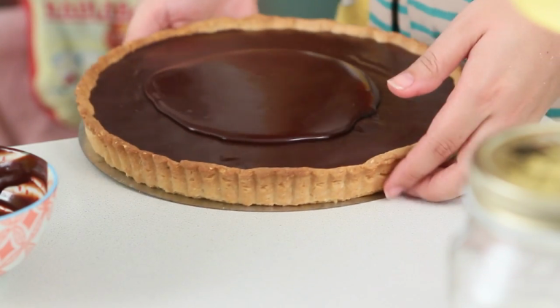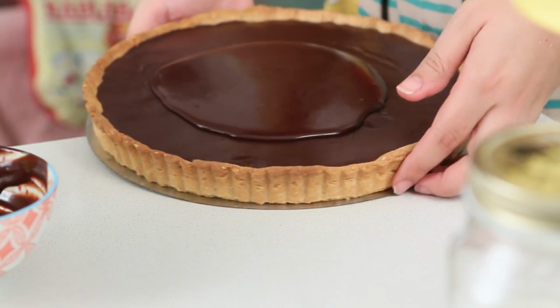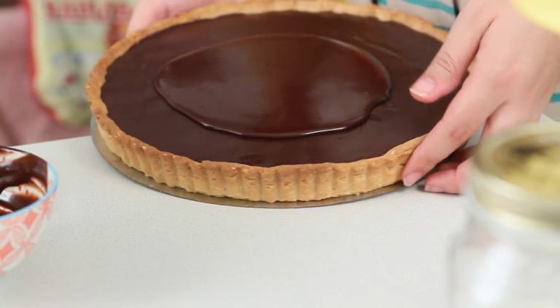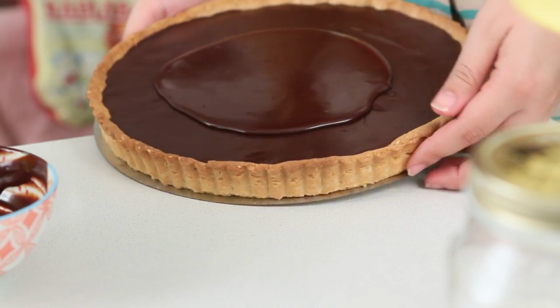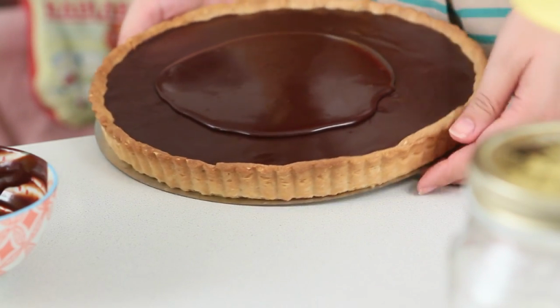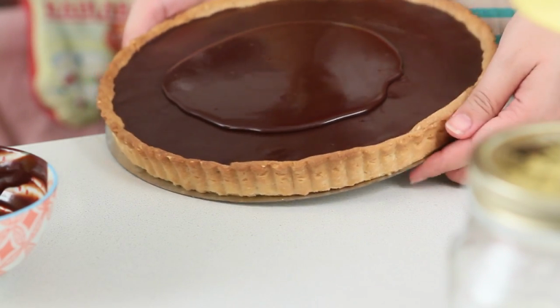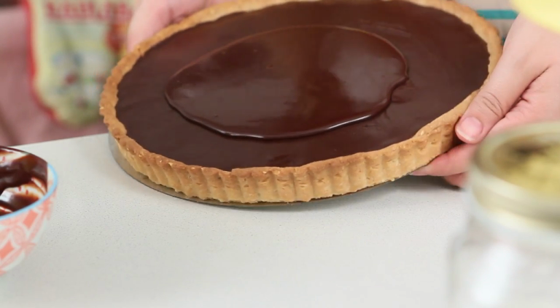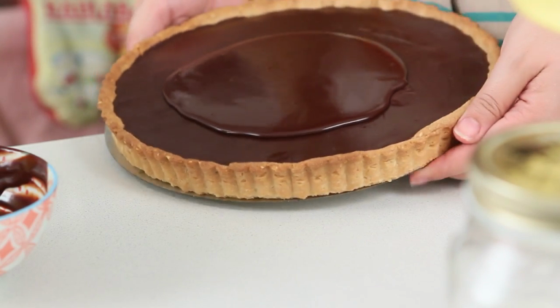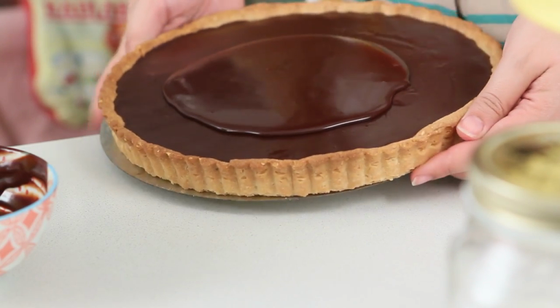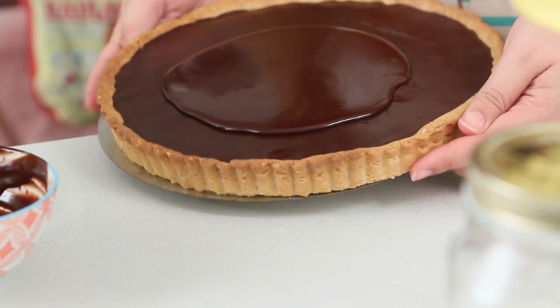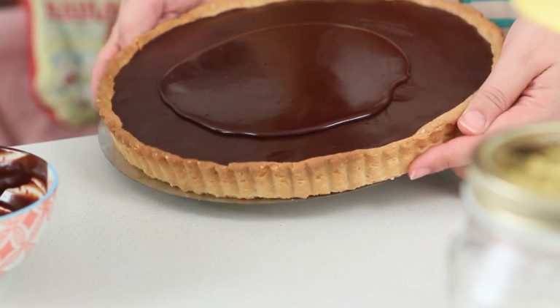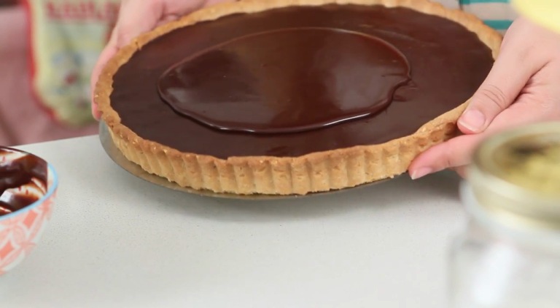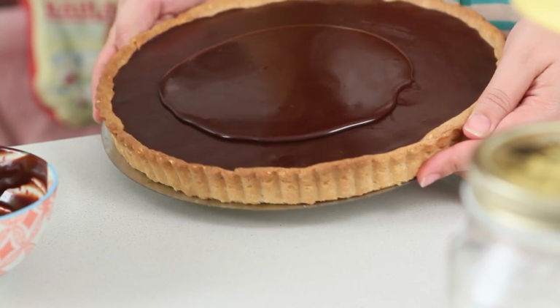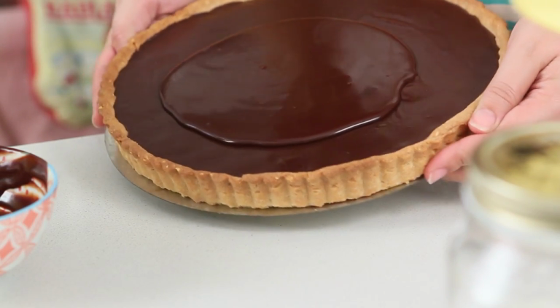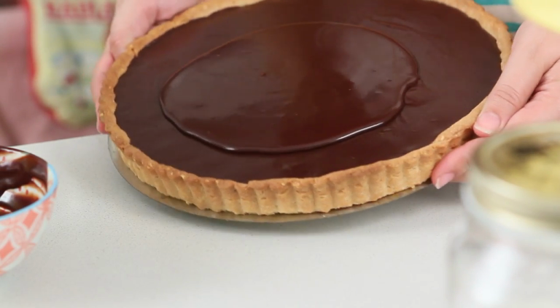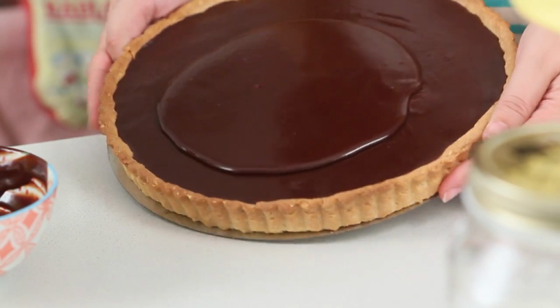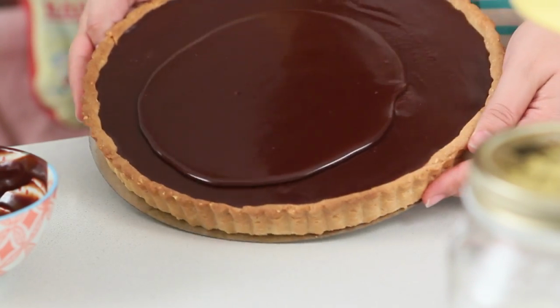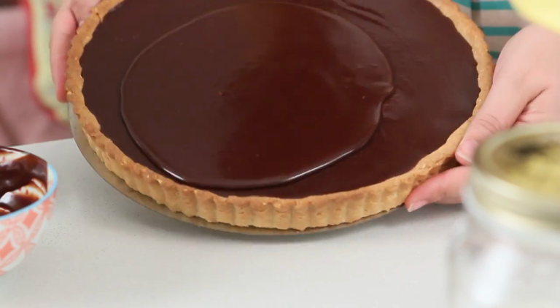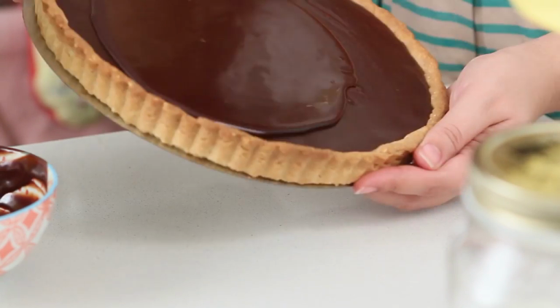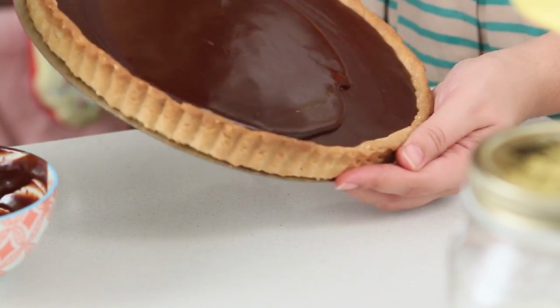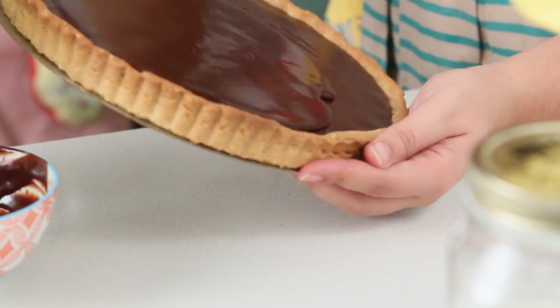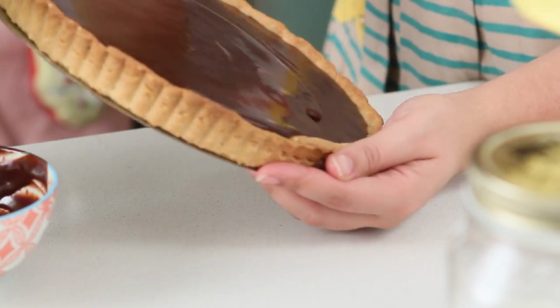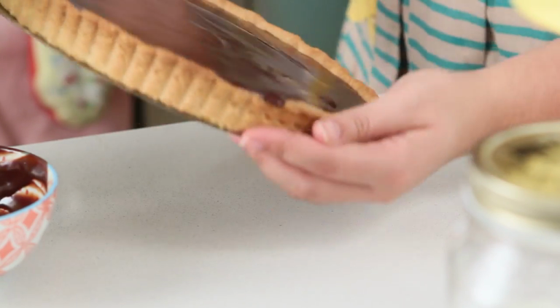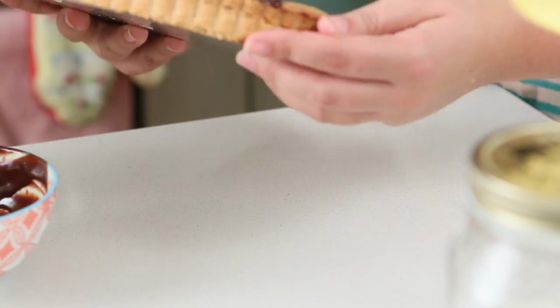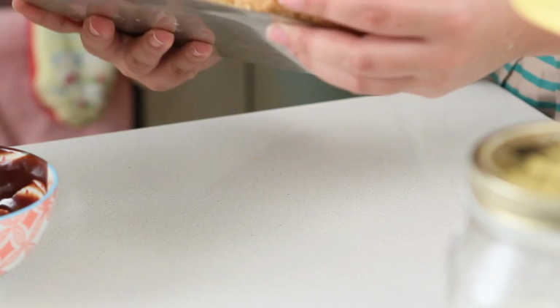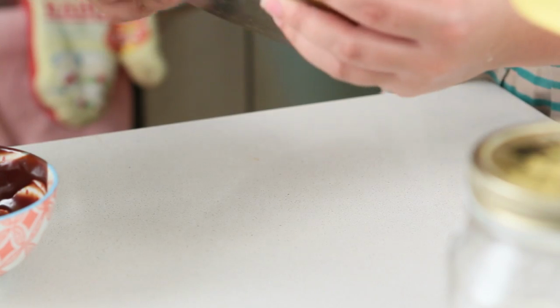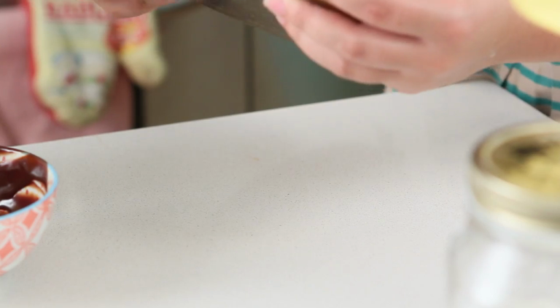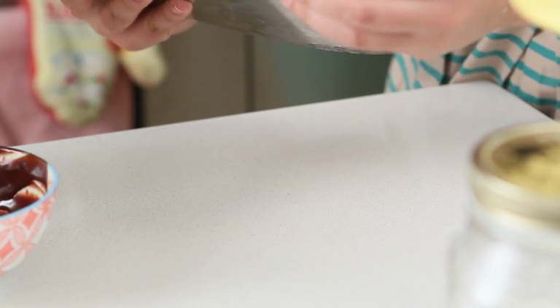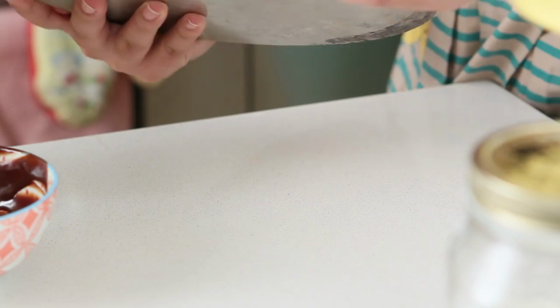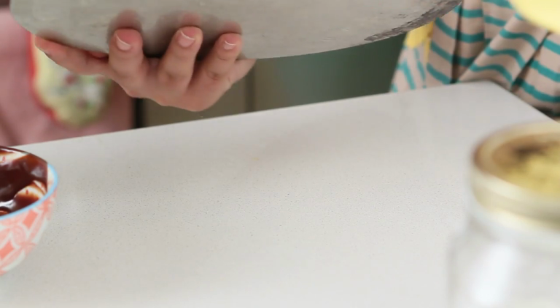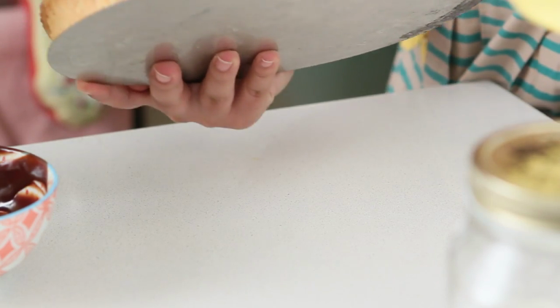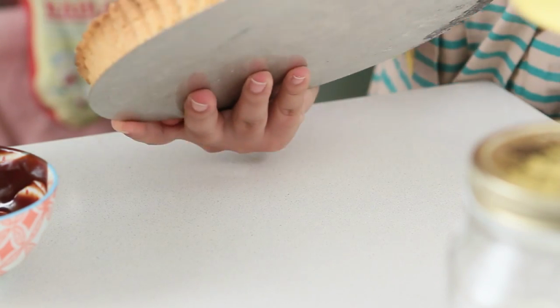Tilt your pan to spread it evenly. Don't use a spoon or the shiny look is going to get ruined.